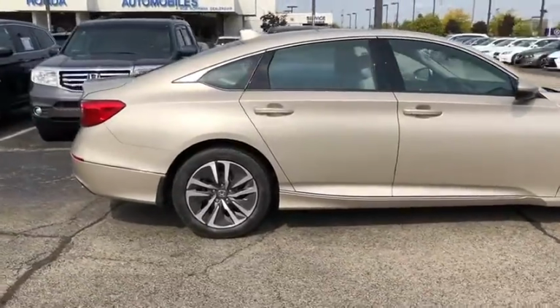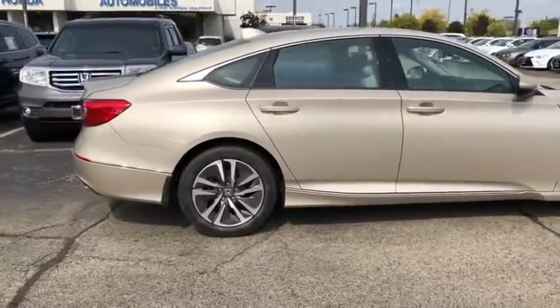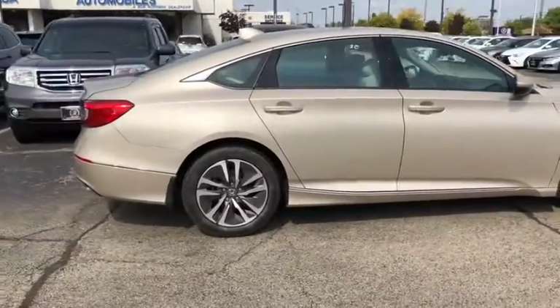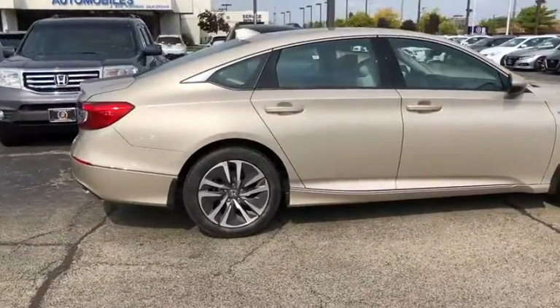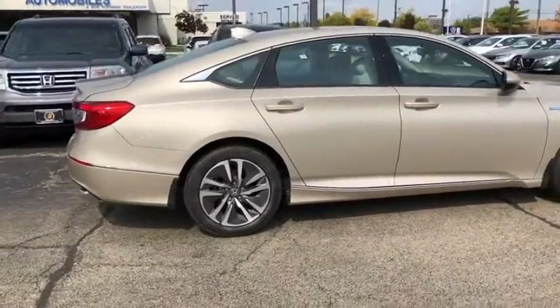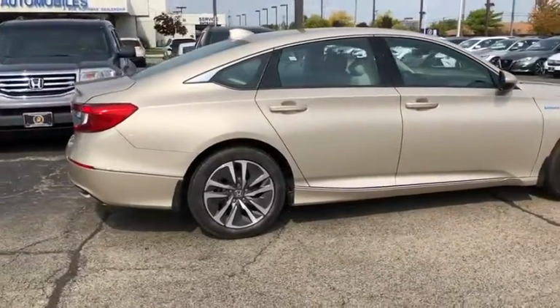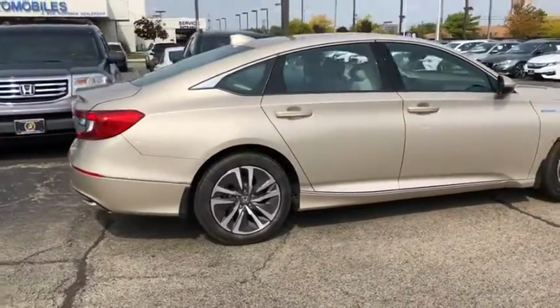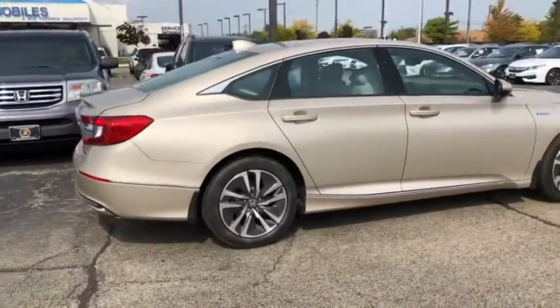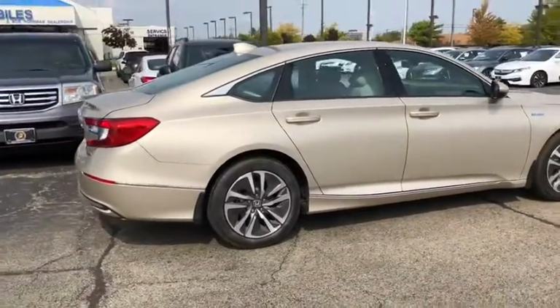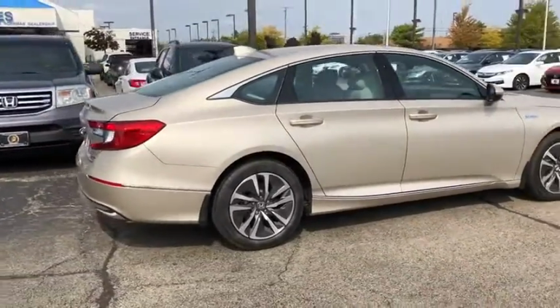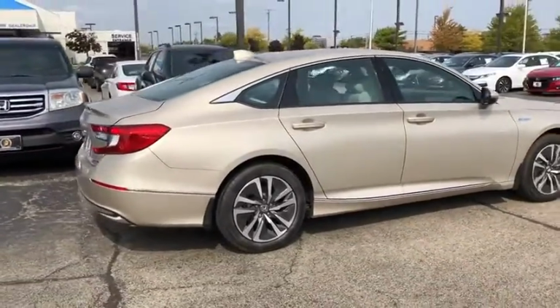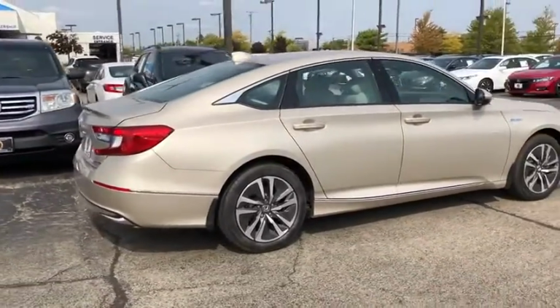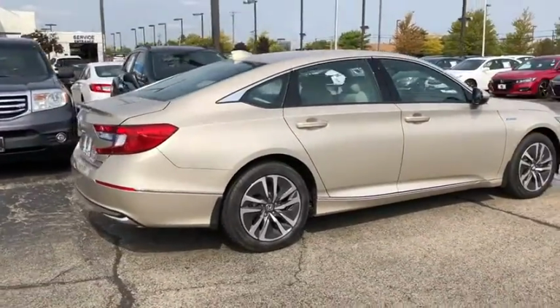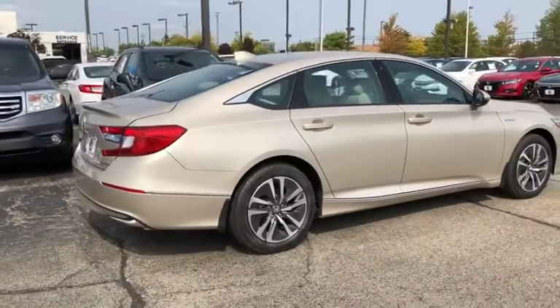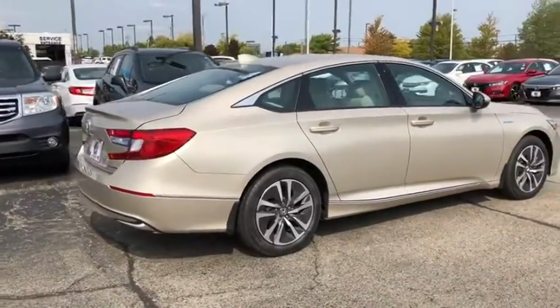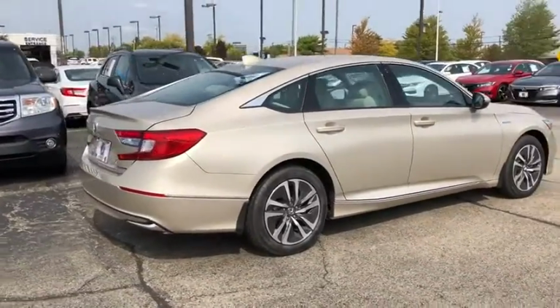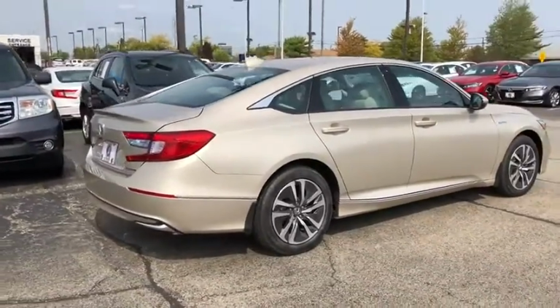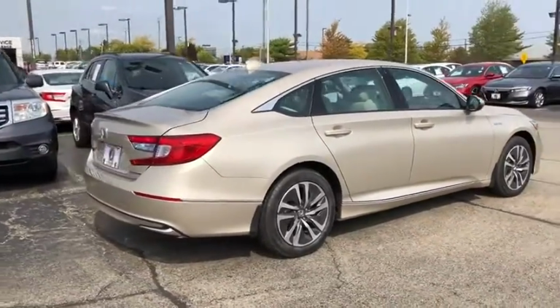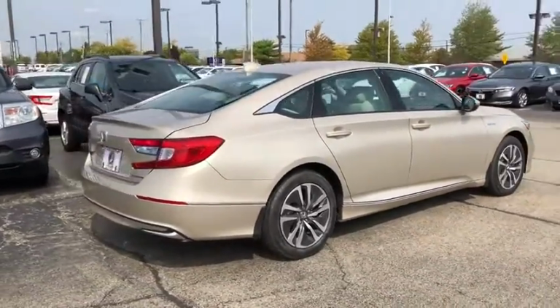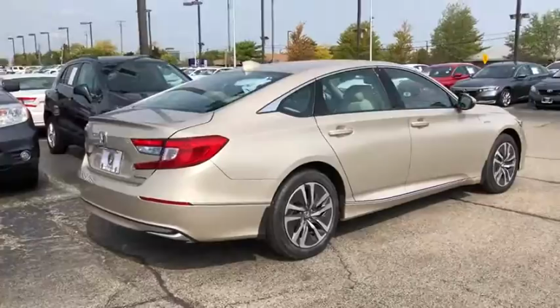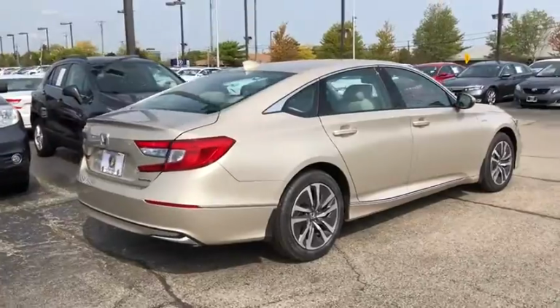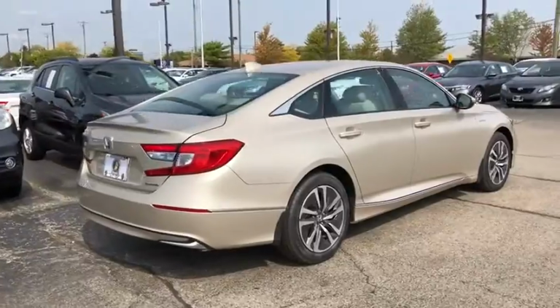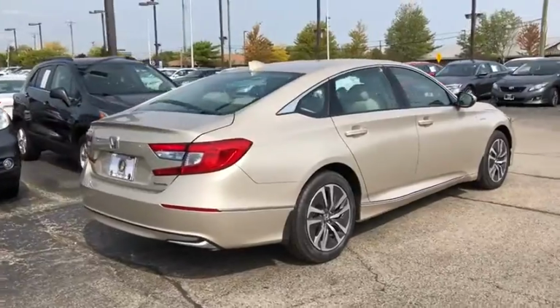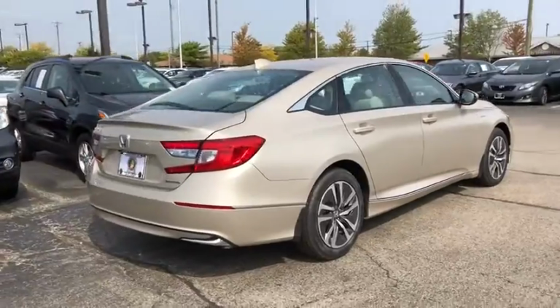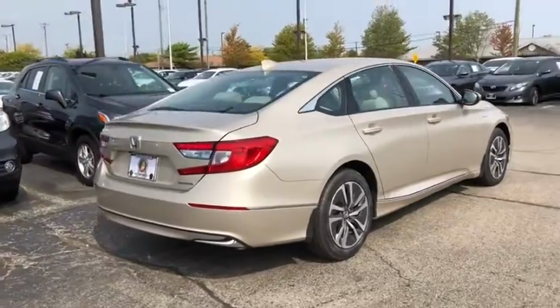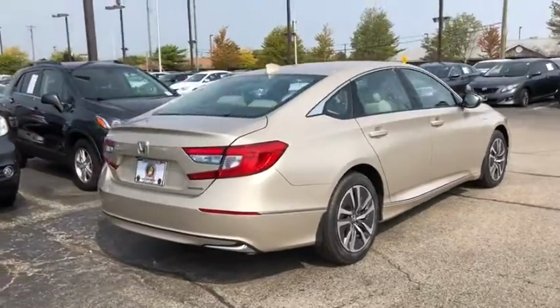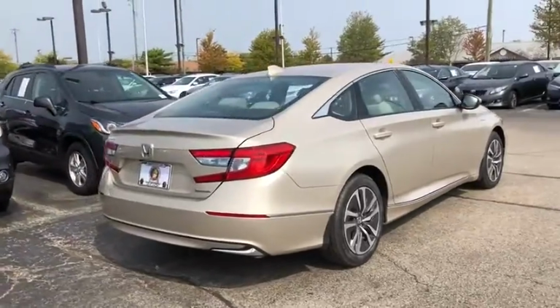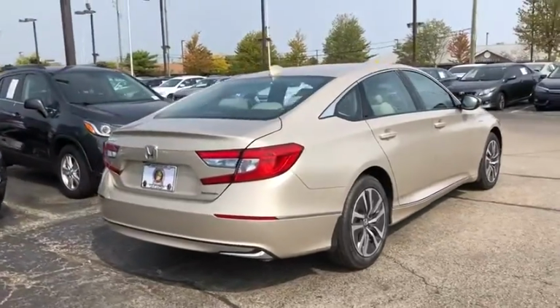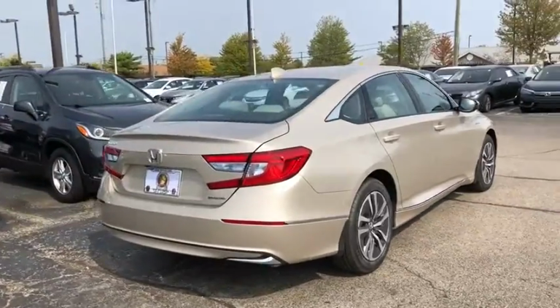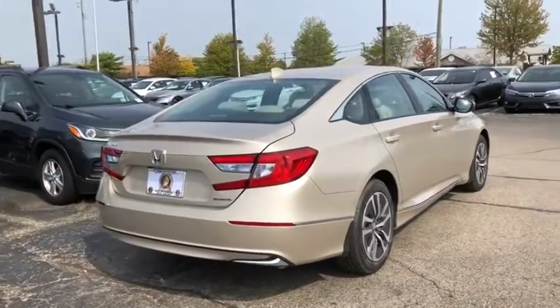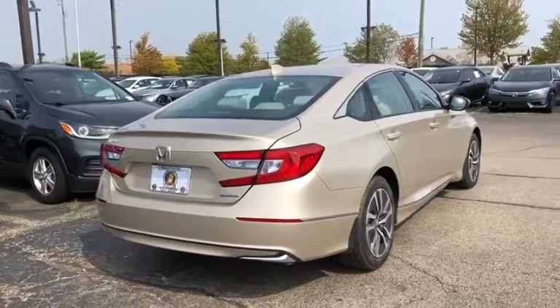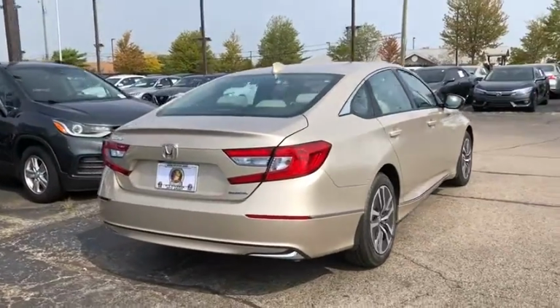This vehicle has less than 500 miles. Here are some of this vehicle's great options.